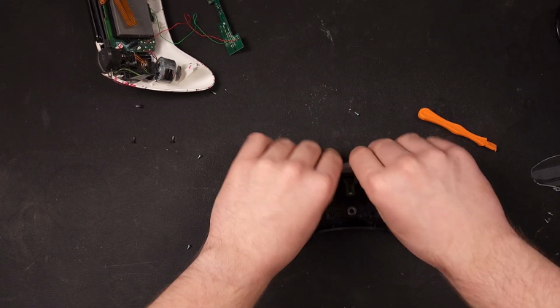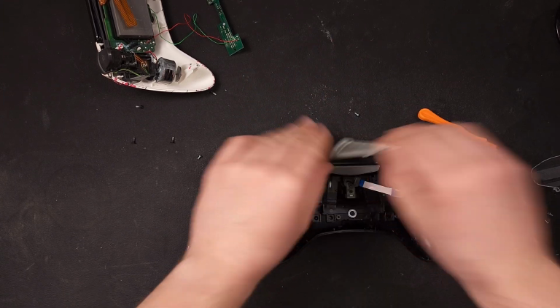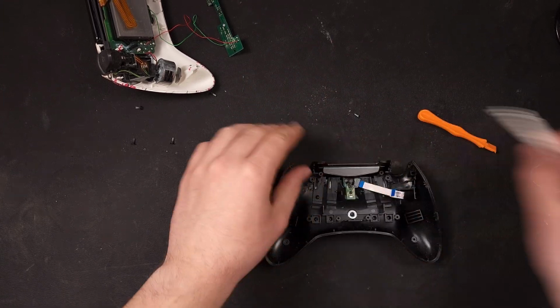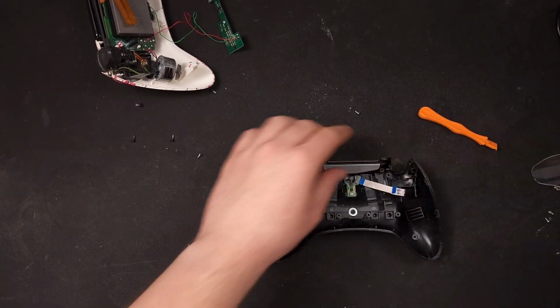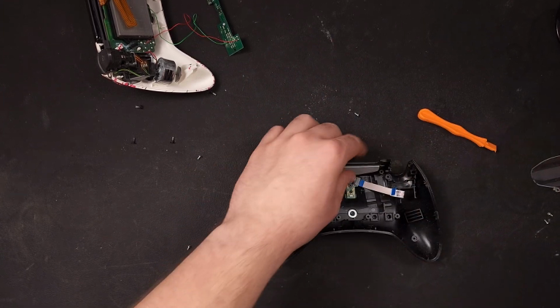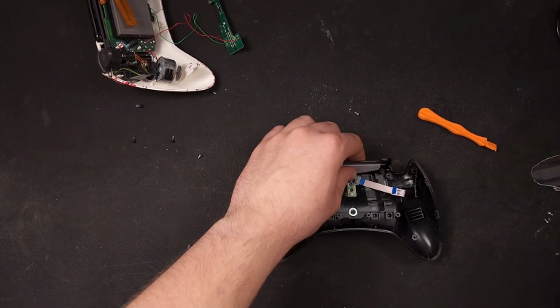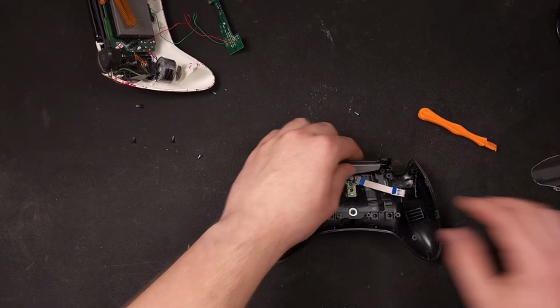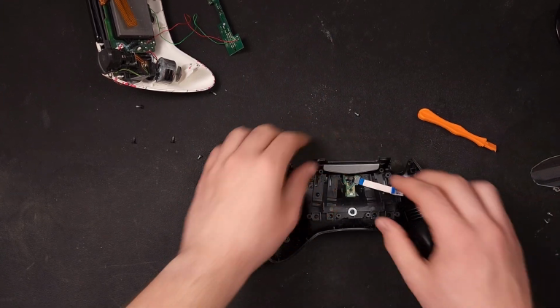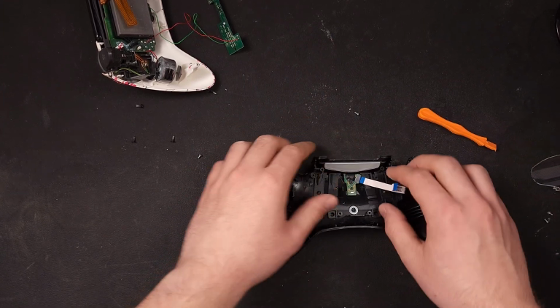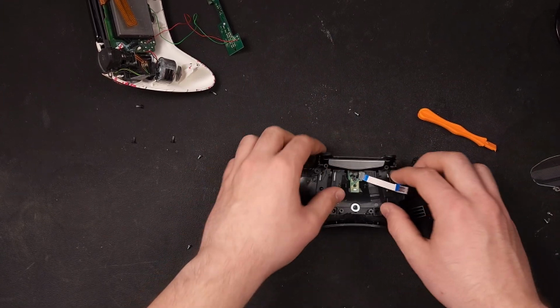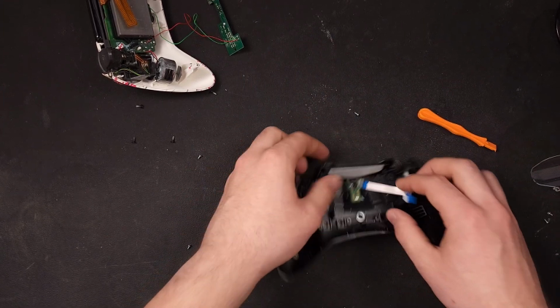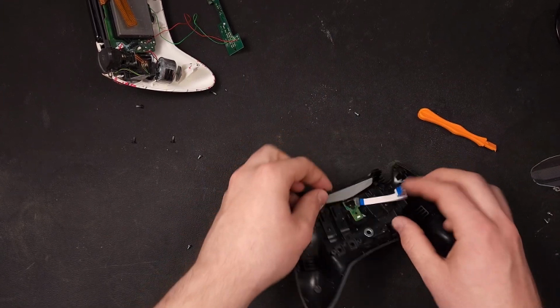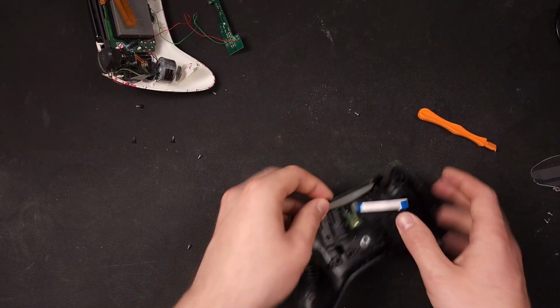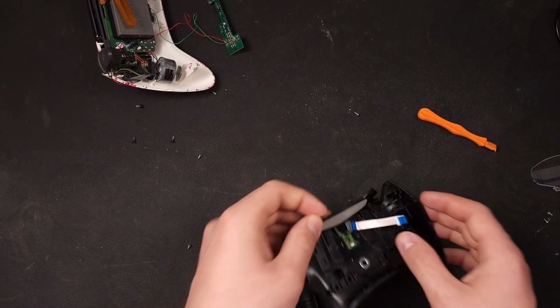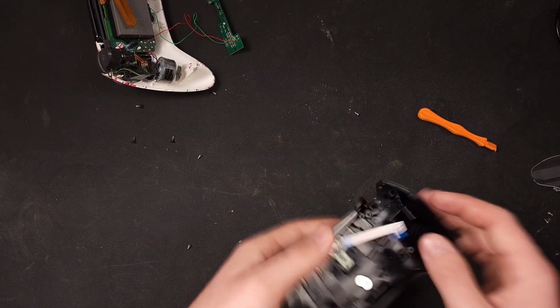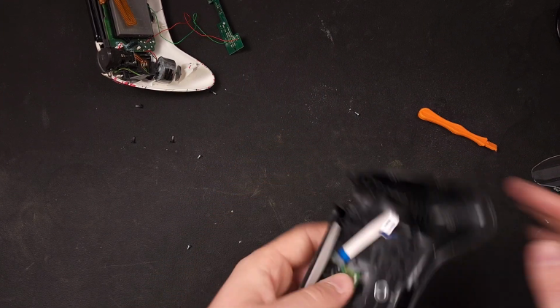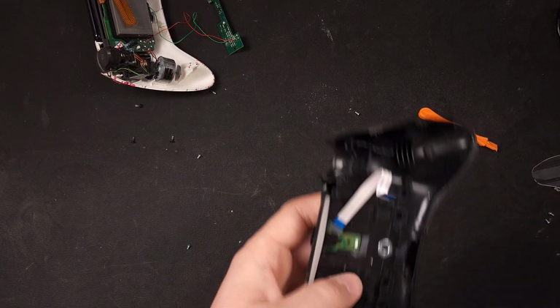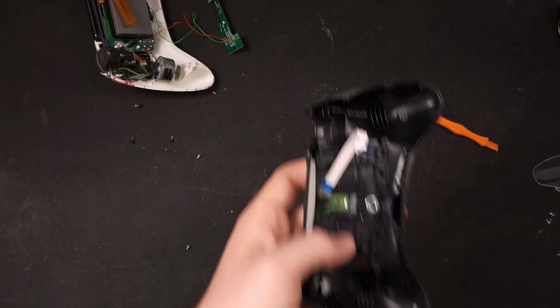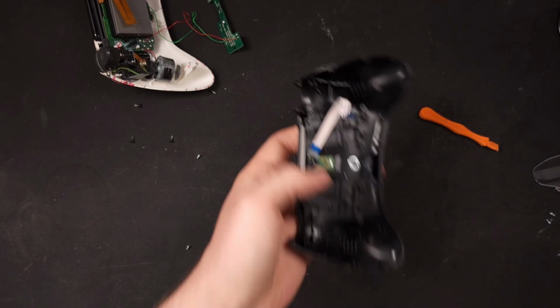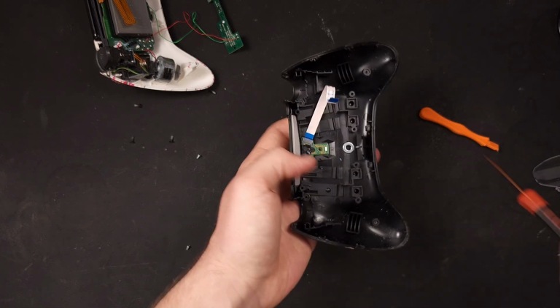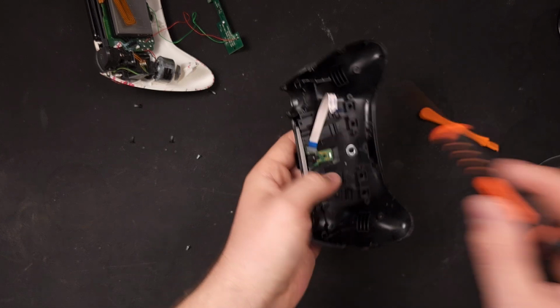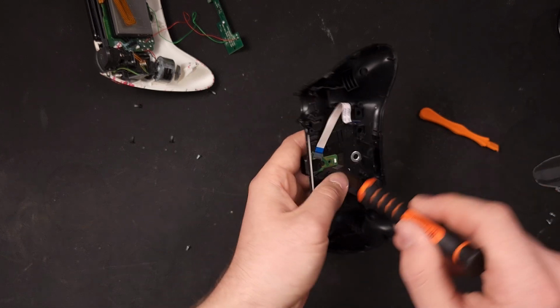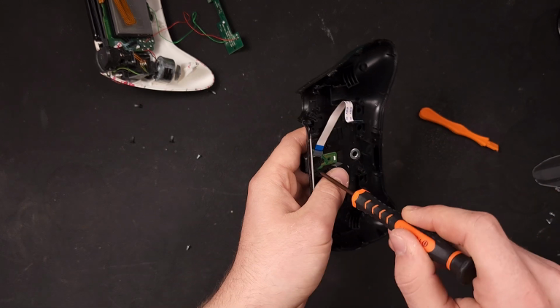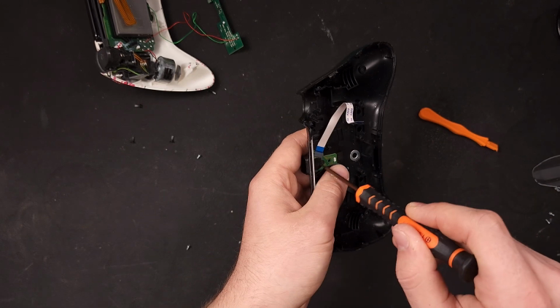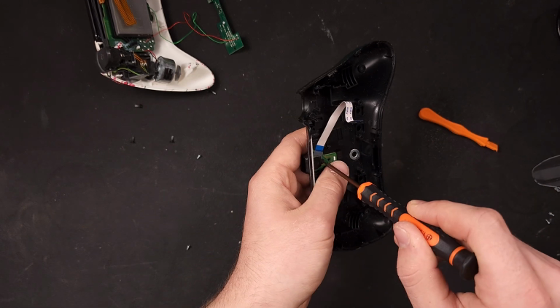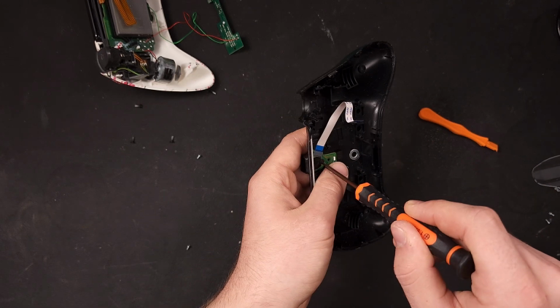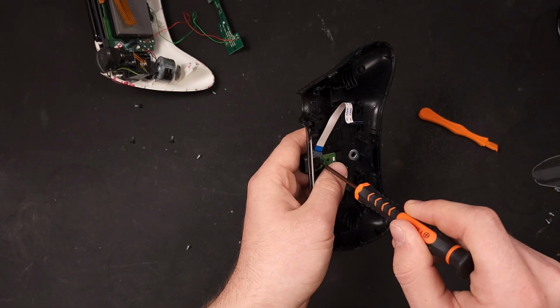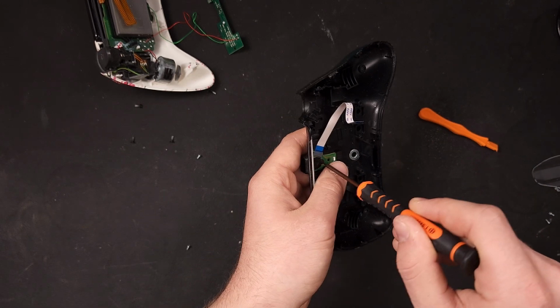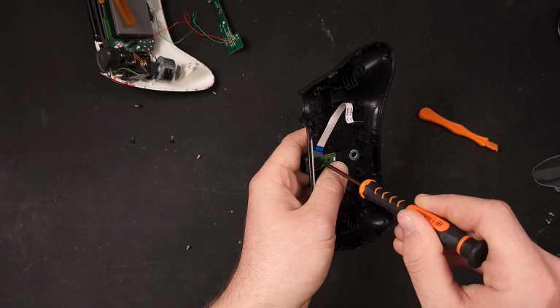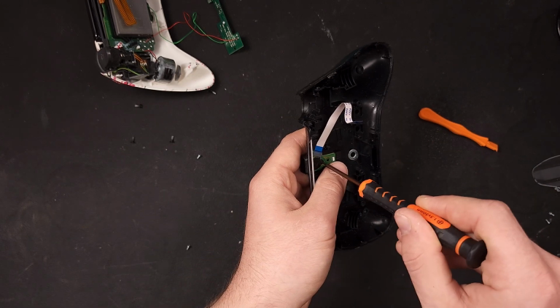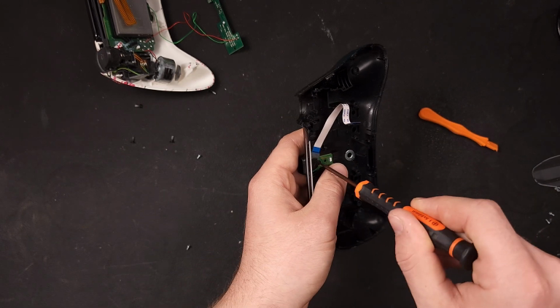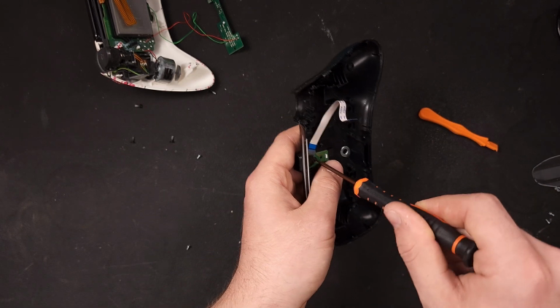All you have to do is take the plastic out, unscrew this one singular screw holding the board in, and you're halfway done.